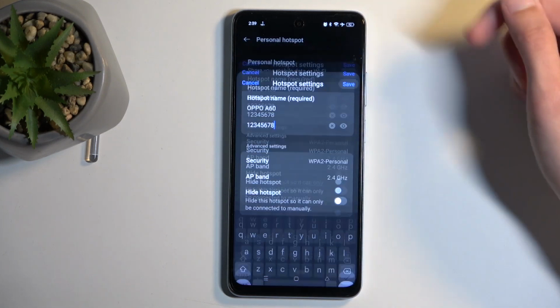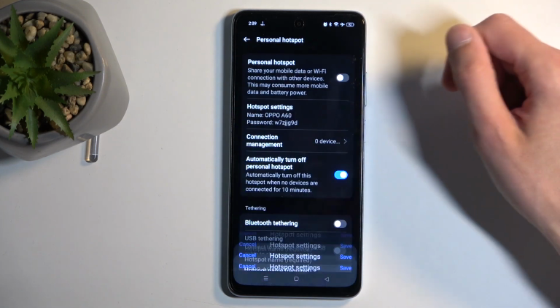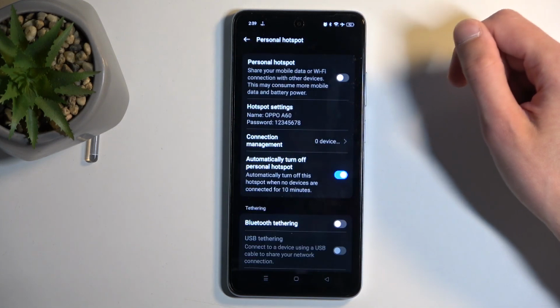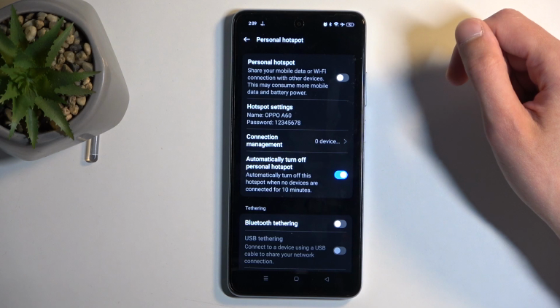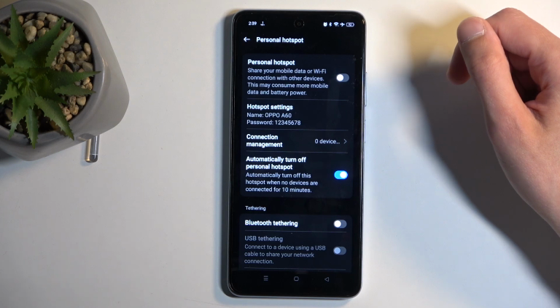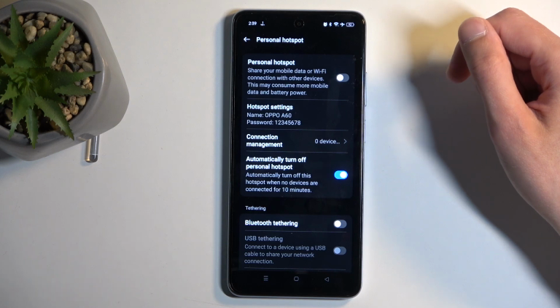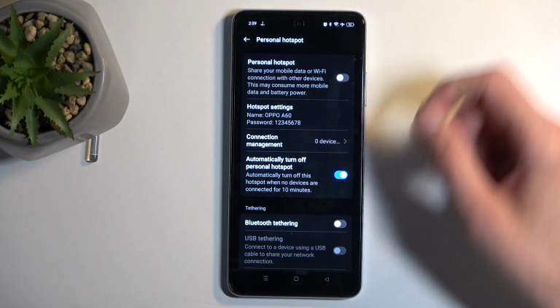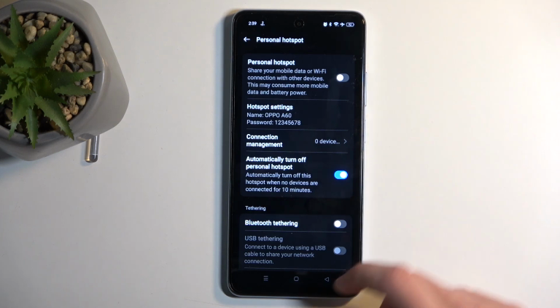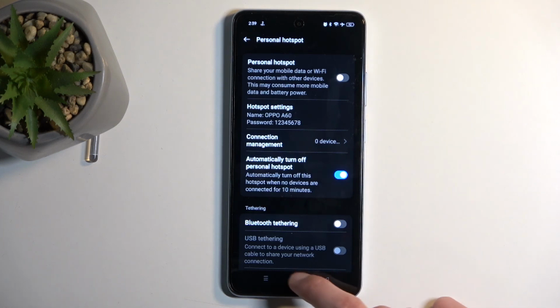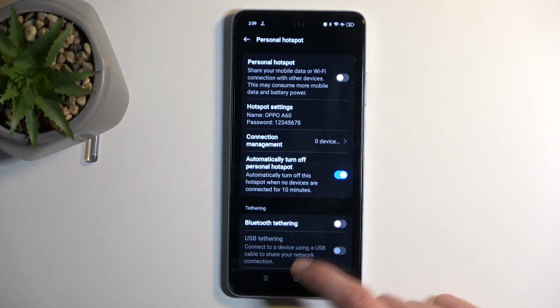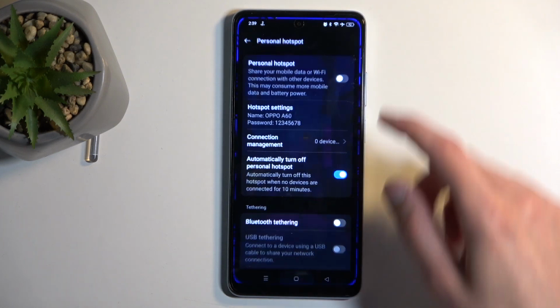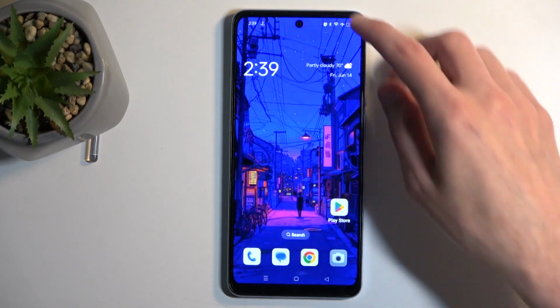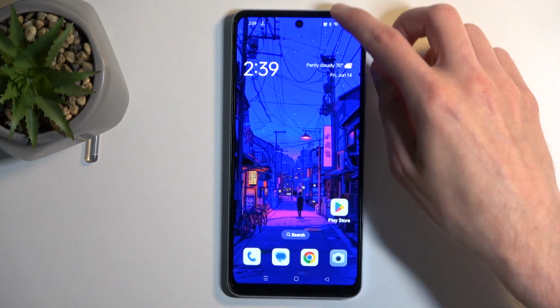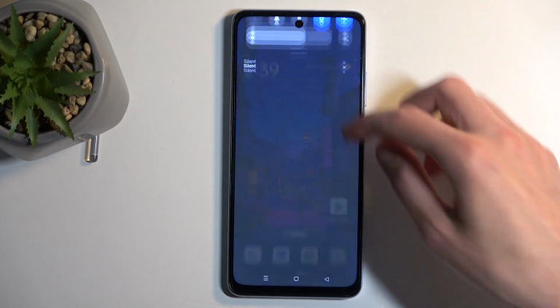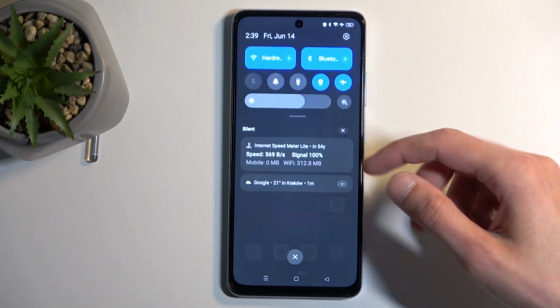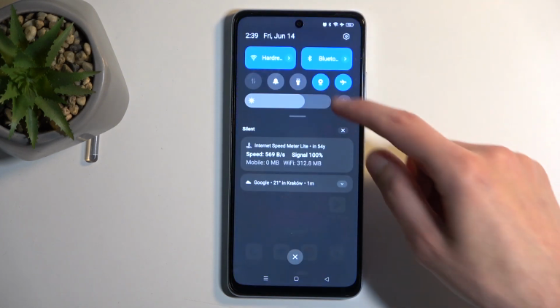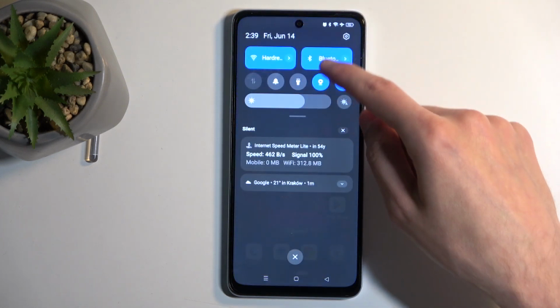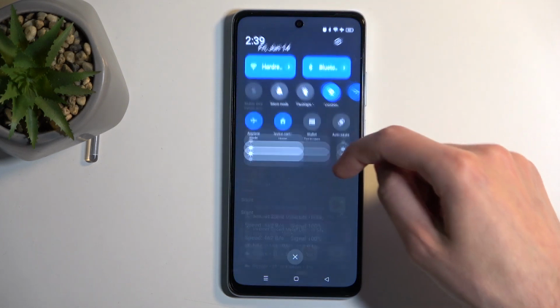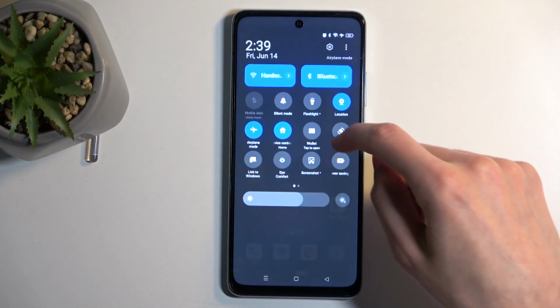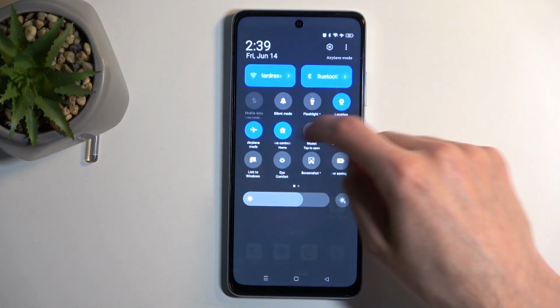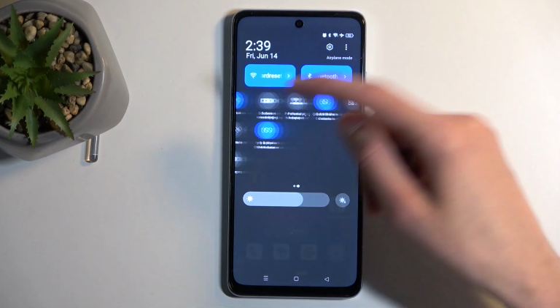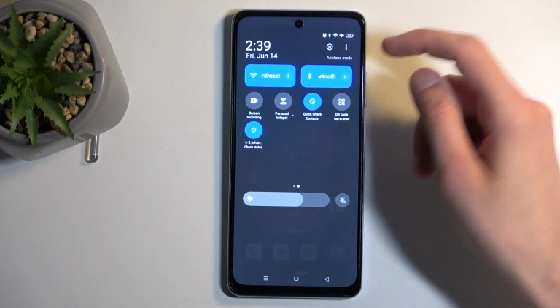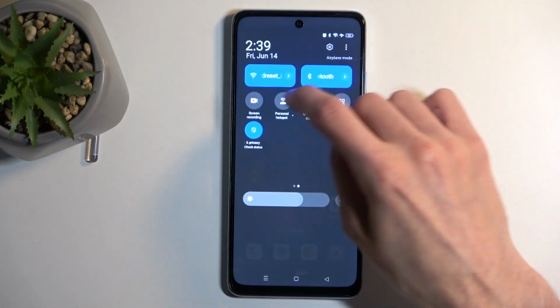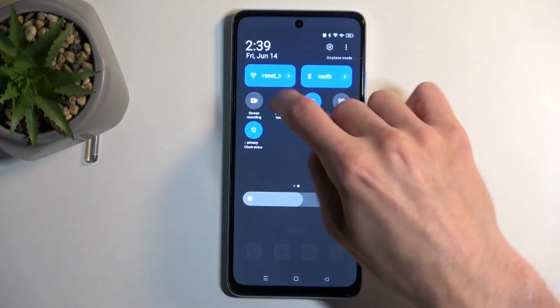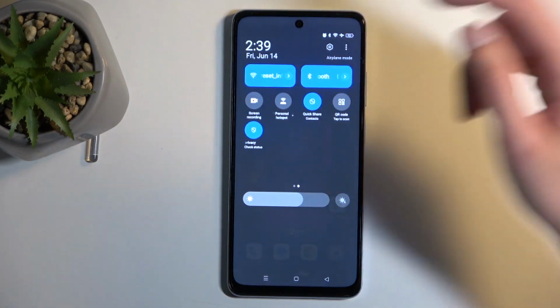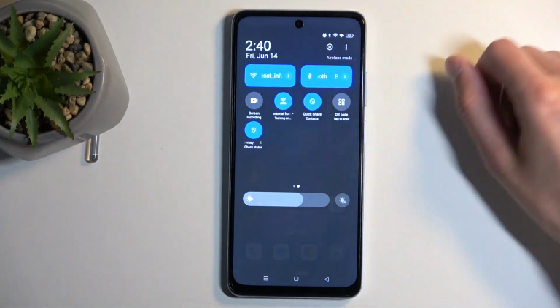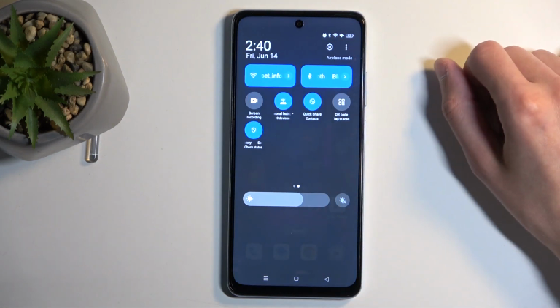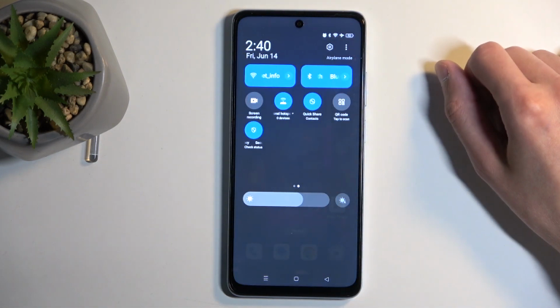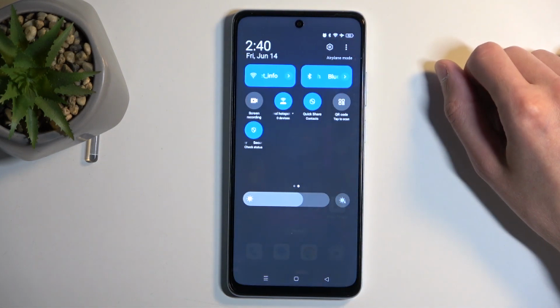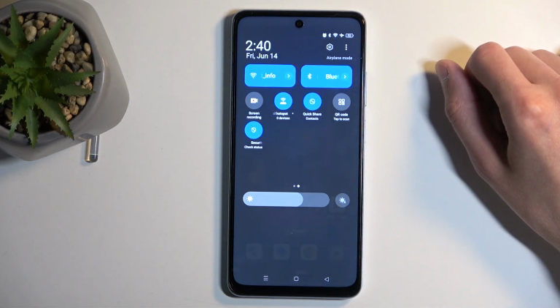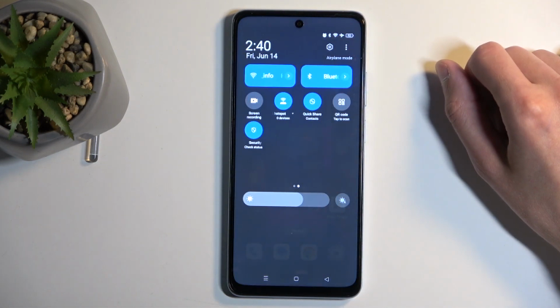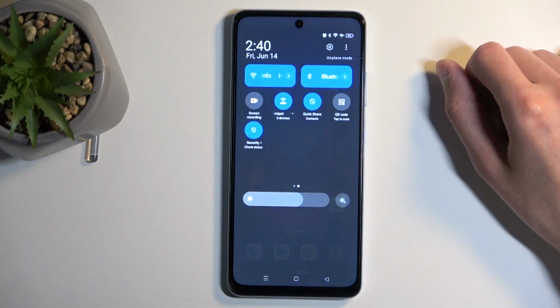From here, click on save, then close this, find the toggle once more, and simply tap on it to enable it.